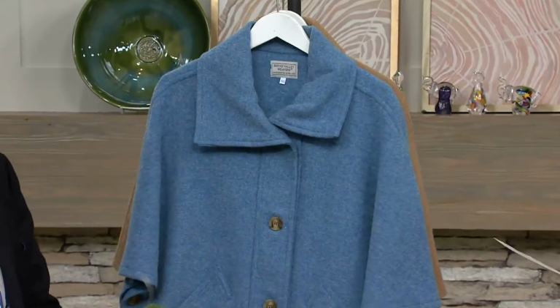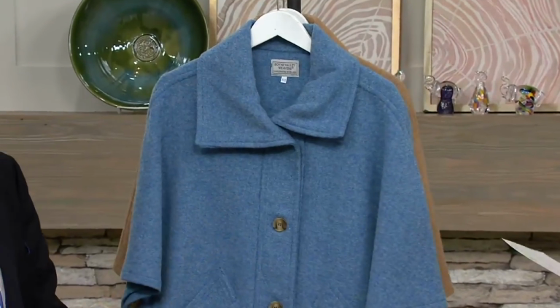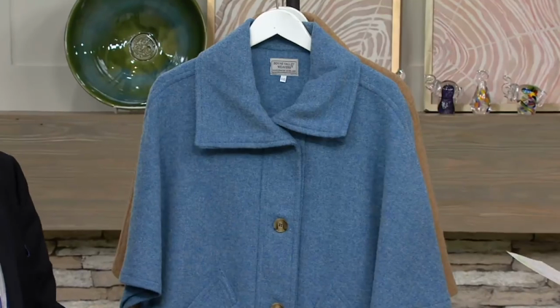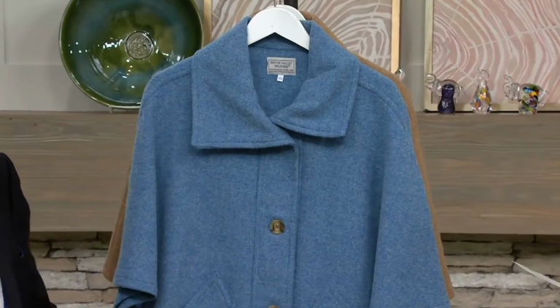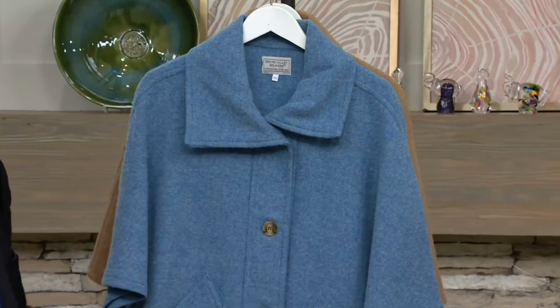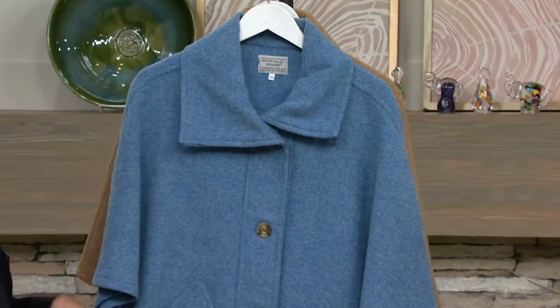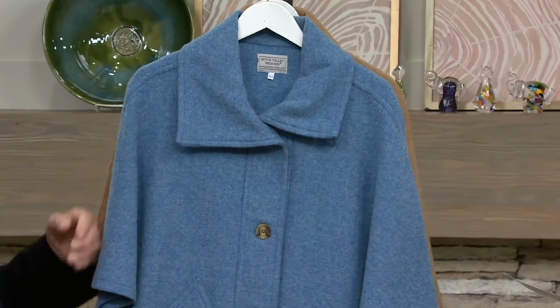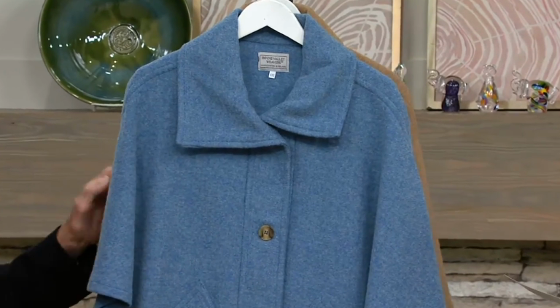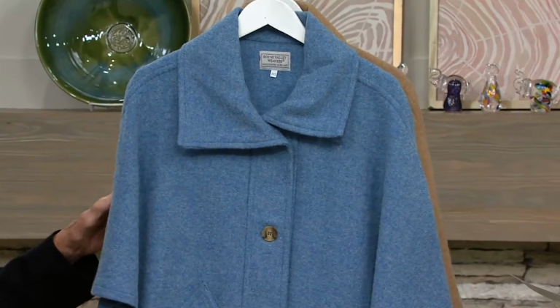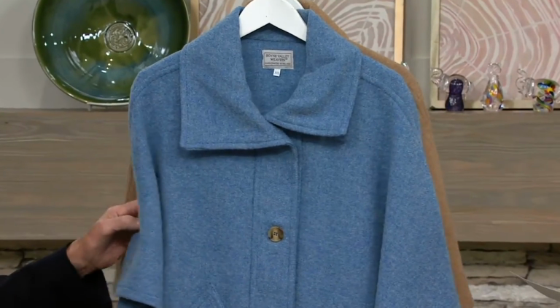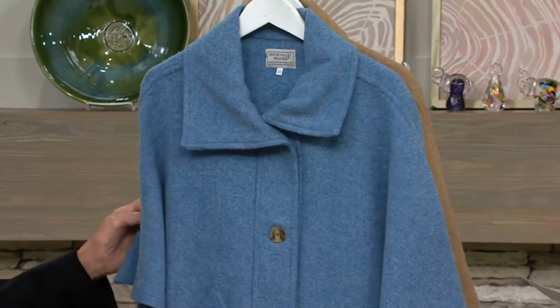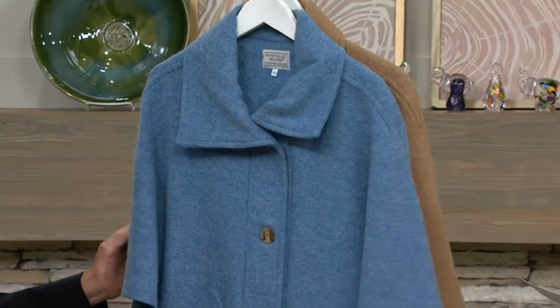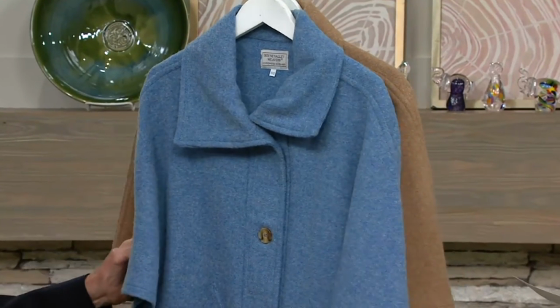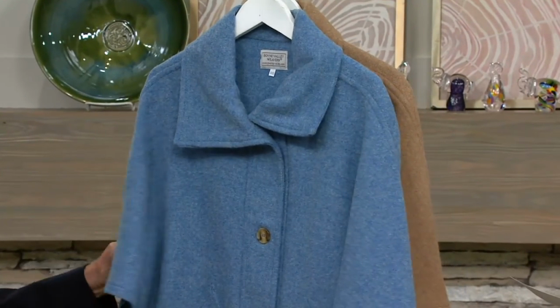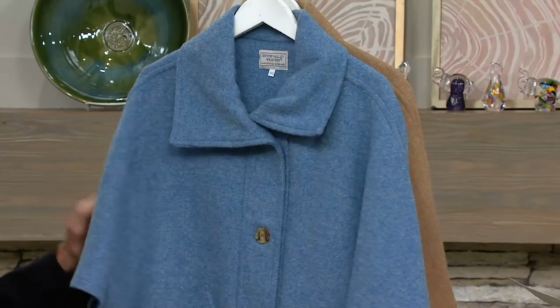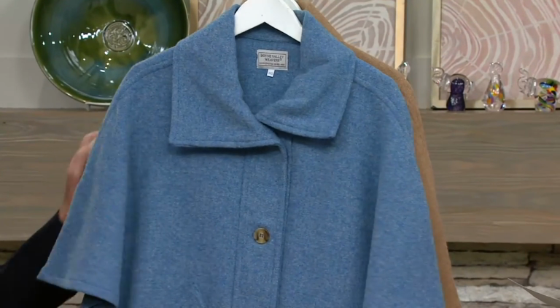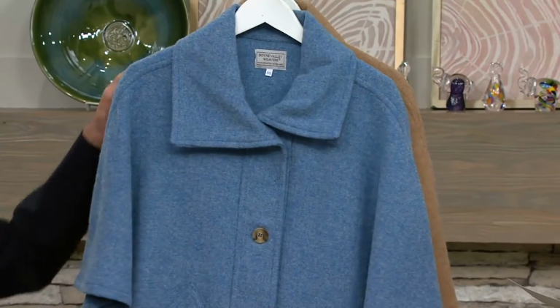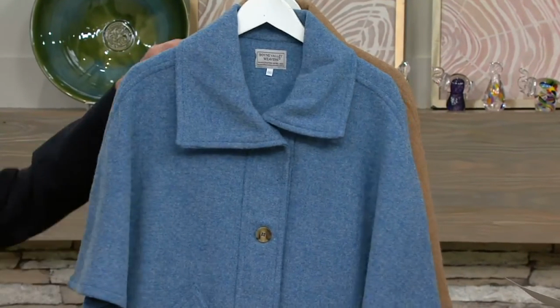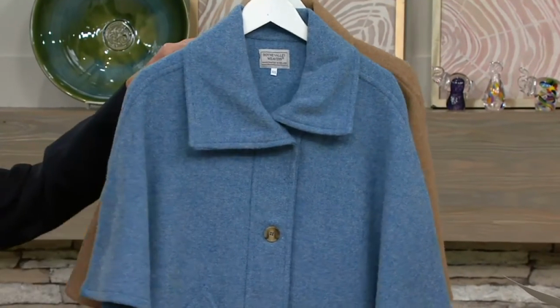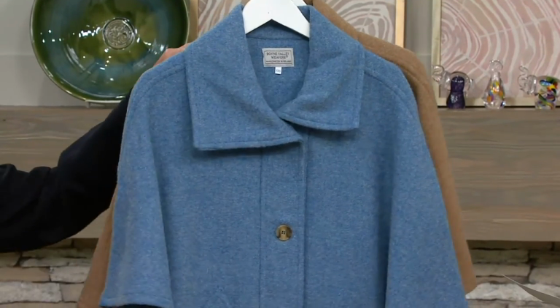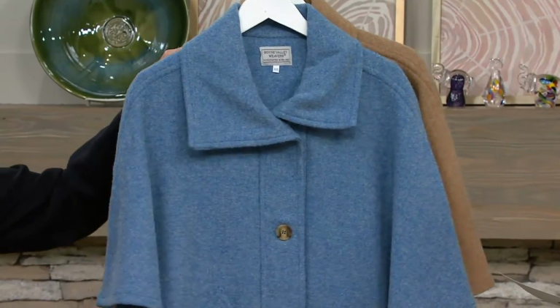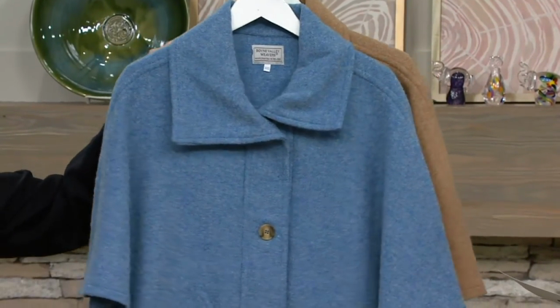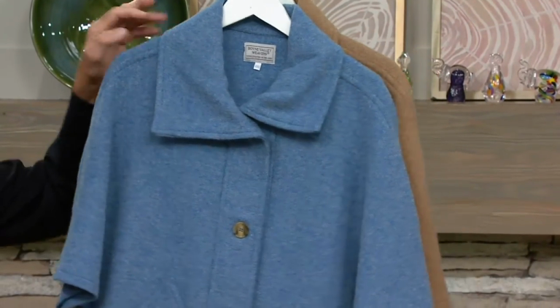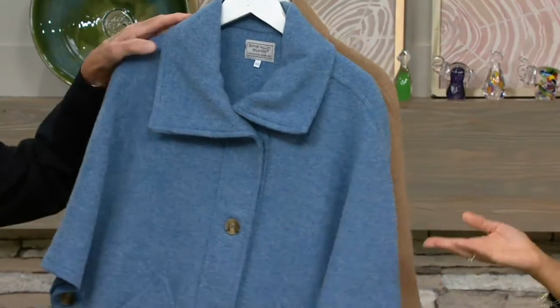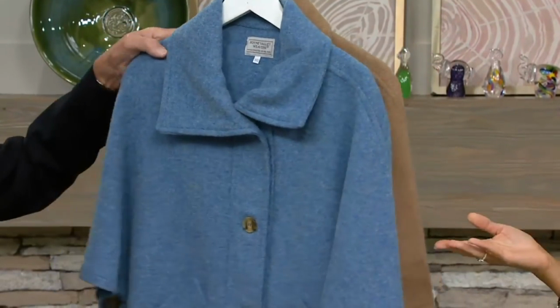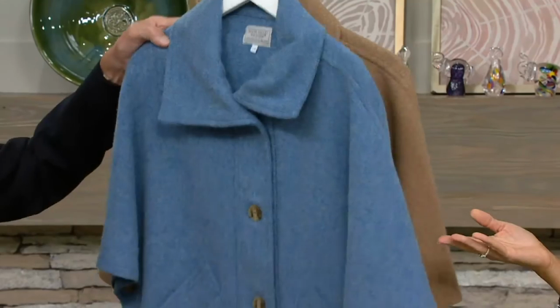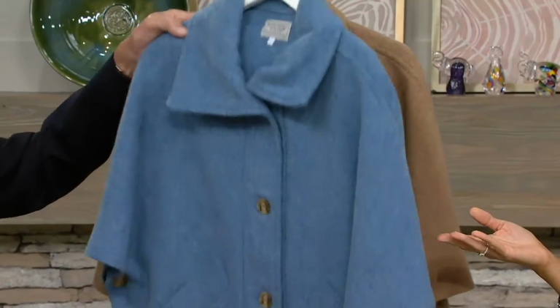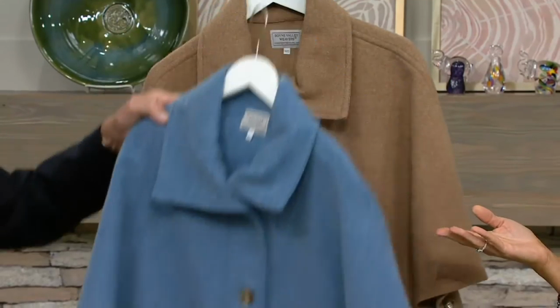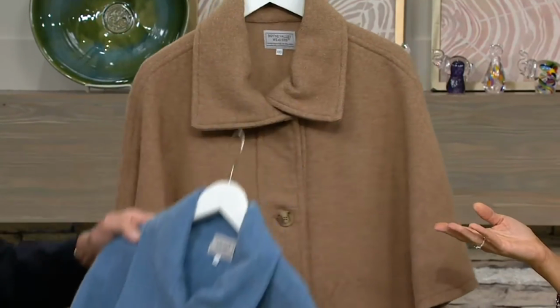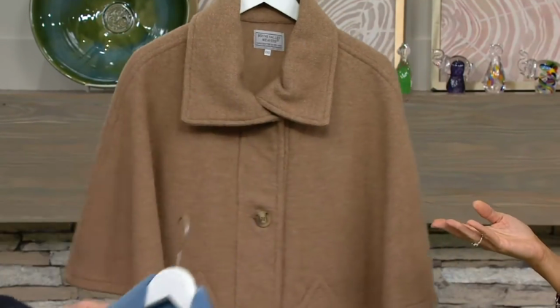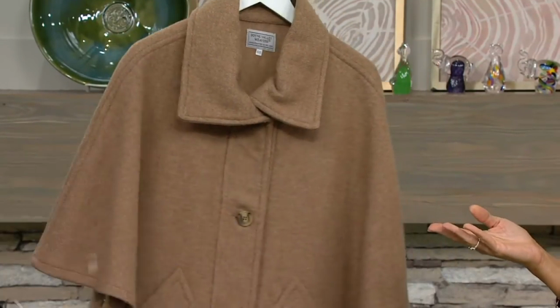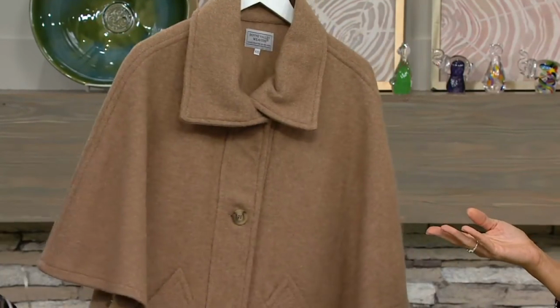Then we have it in blue — I love this blue, very denim. And then the classic, we've got it in brown.